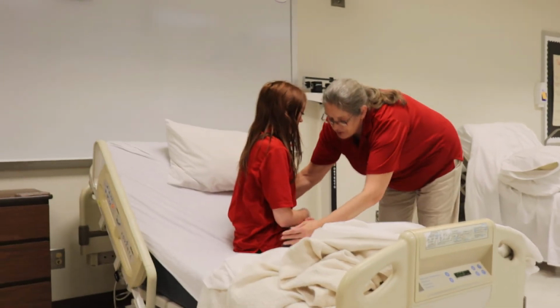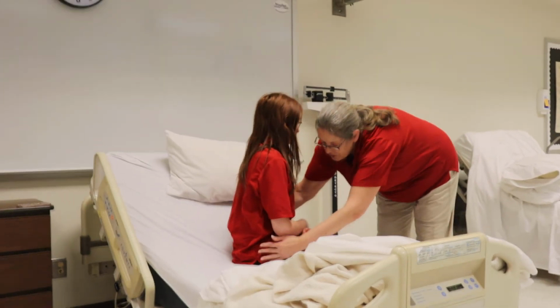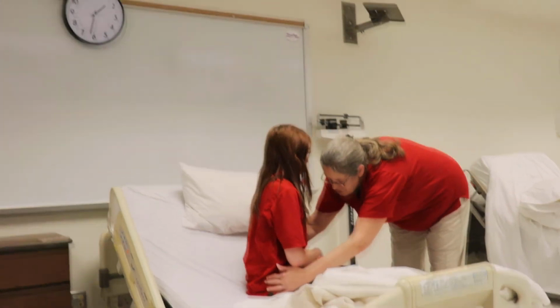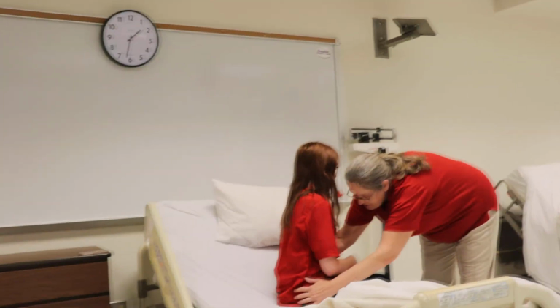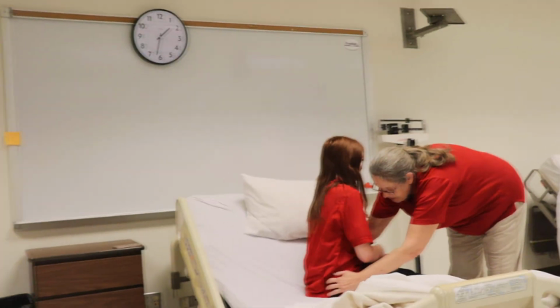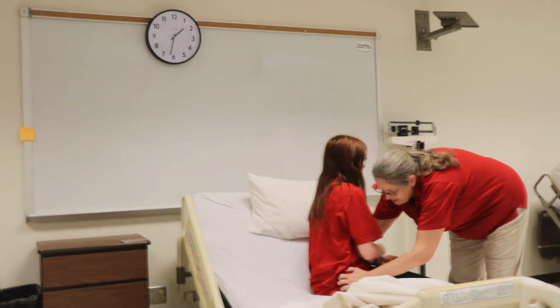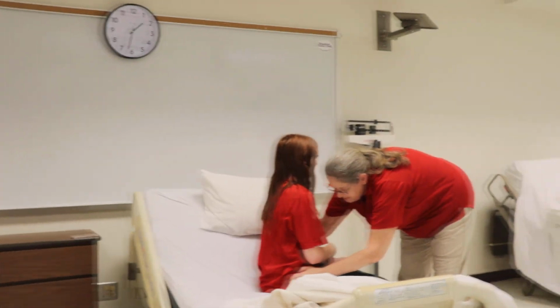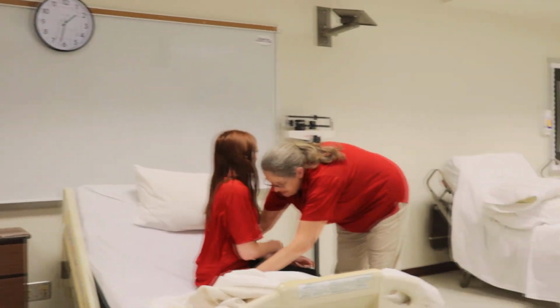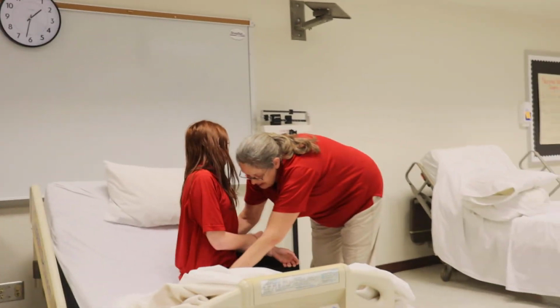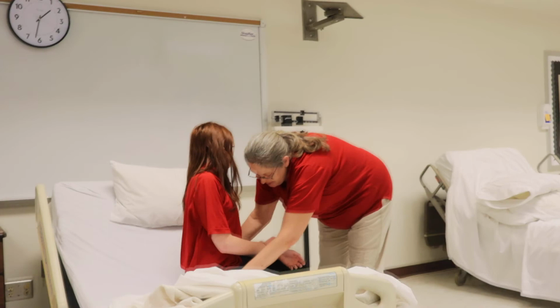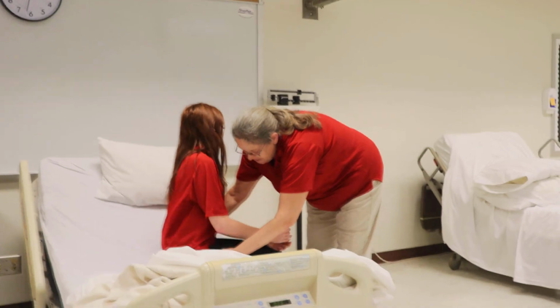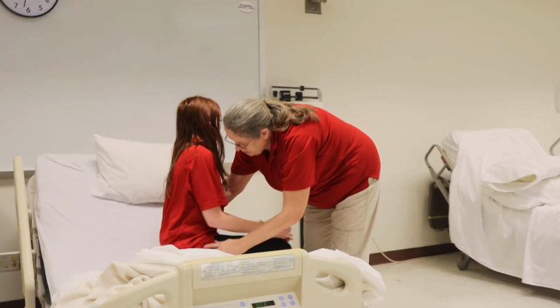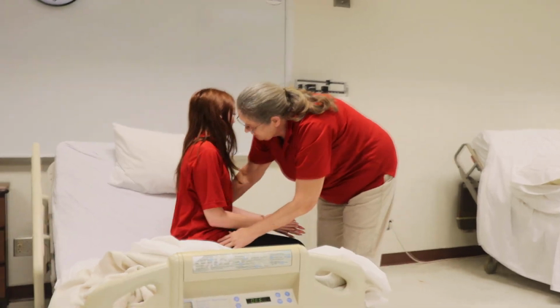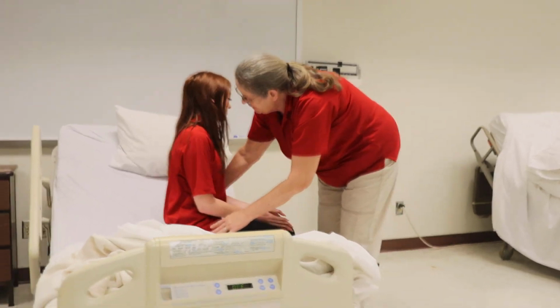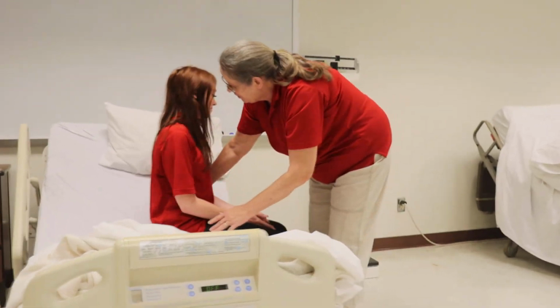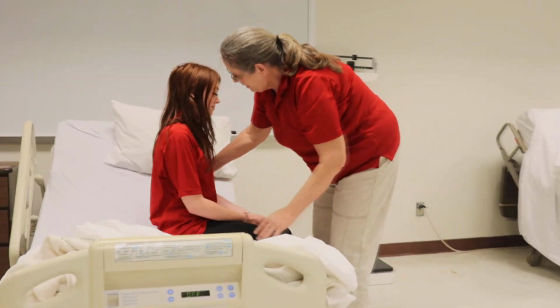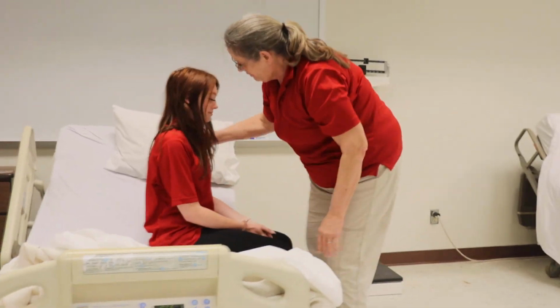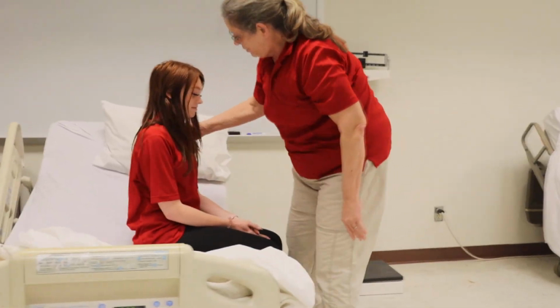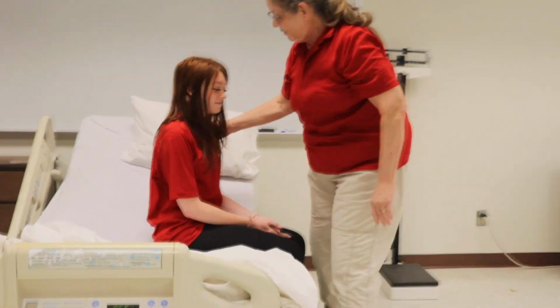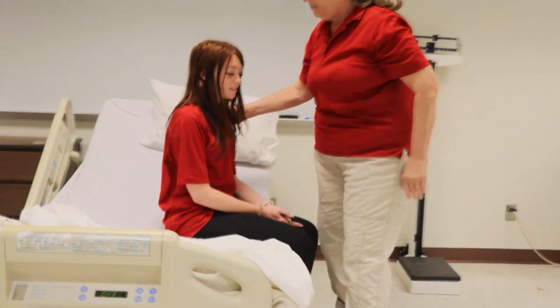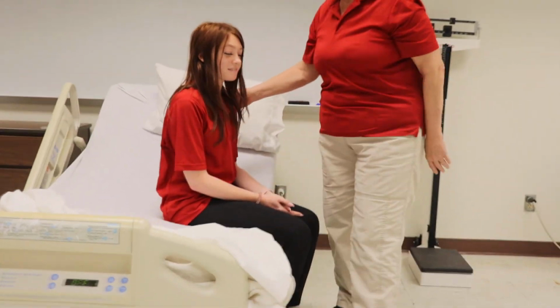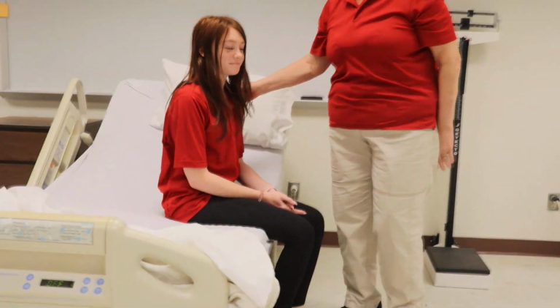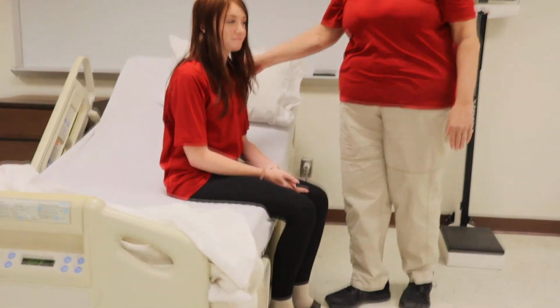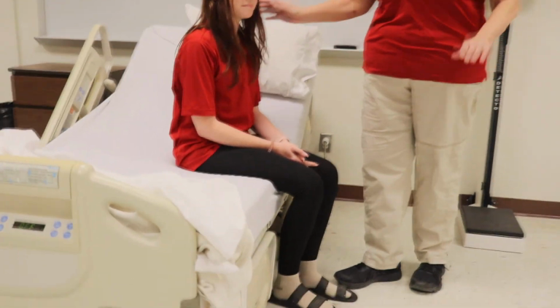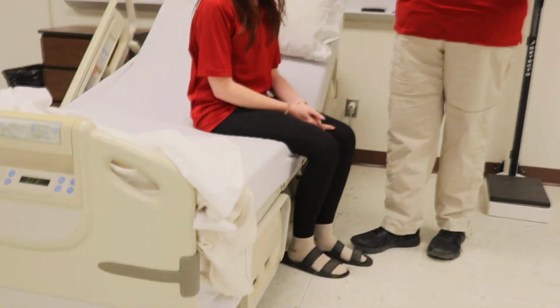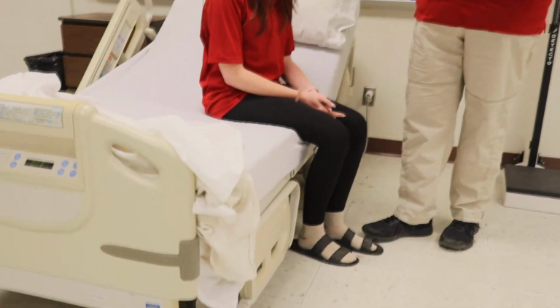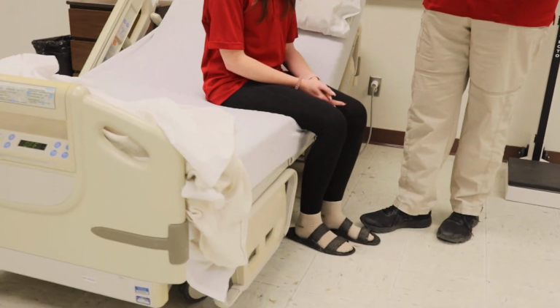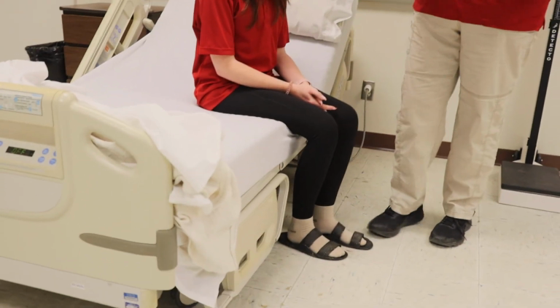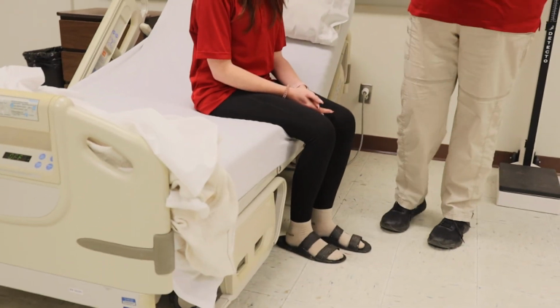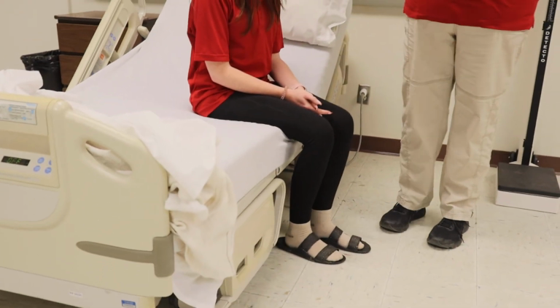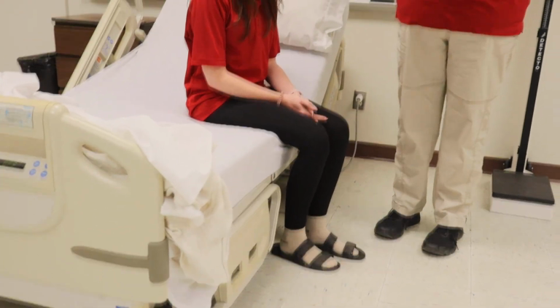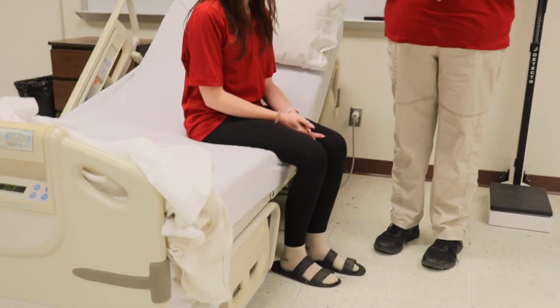I'm going to scoot you to the back. There you go. Are your feet firmly on the floor? Yeah. That is set on edge of bed.